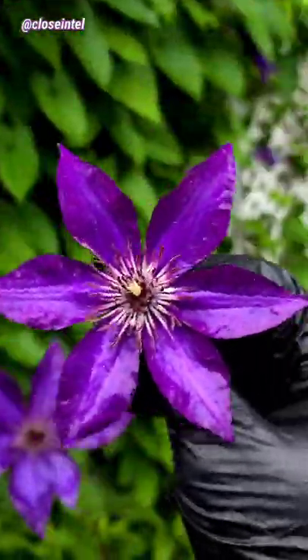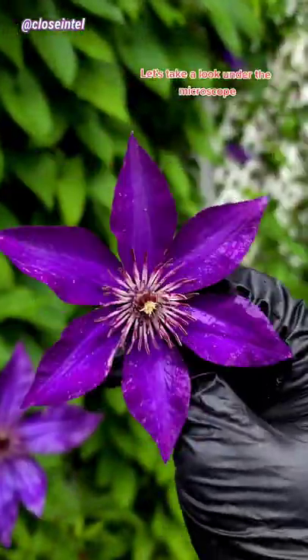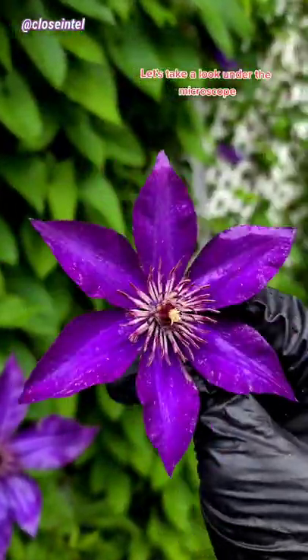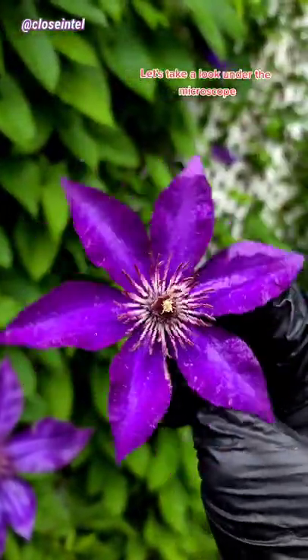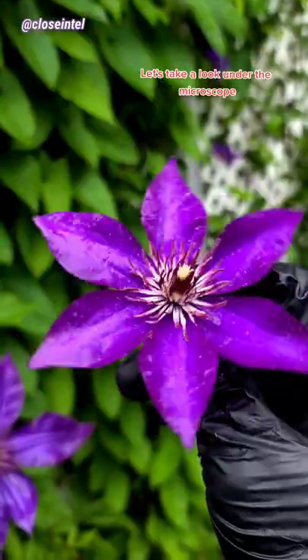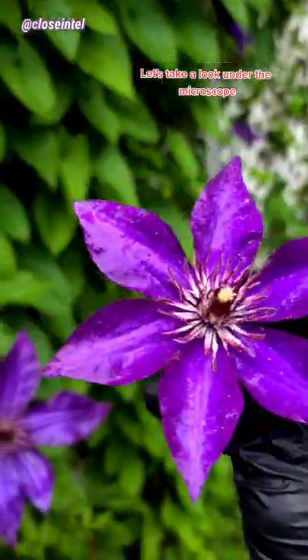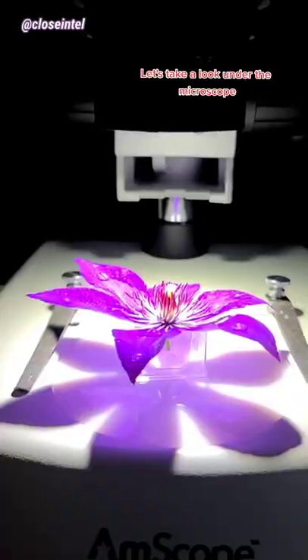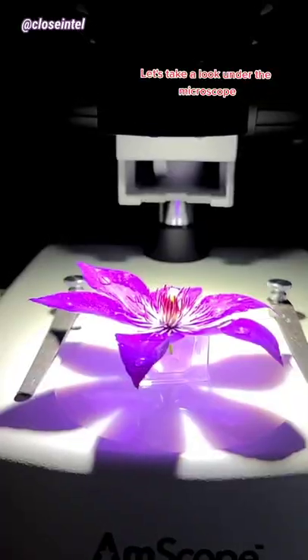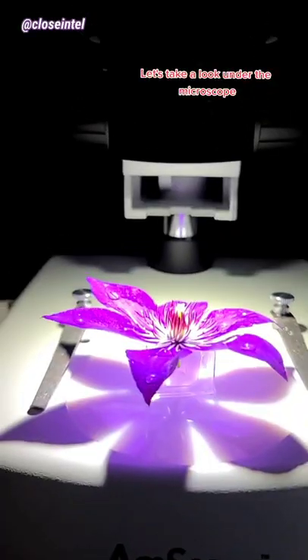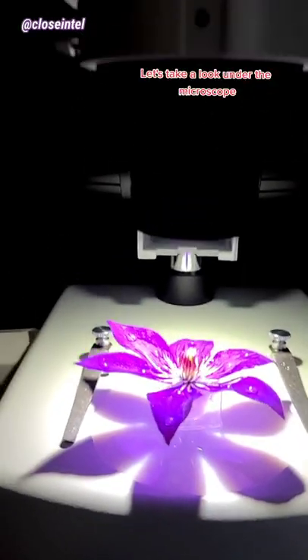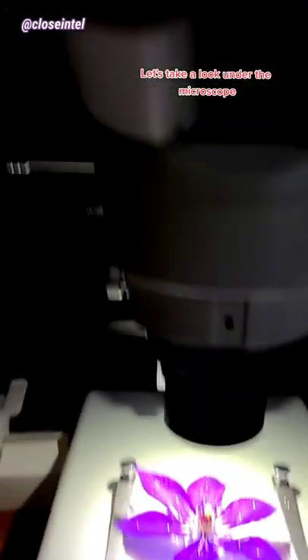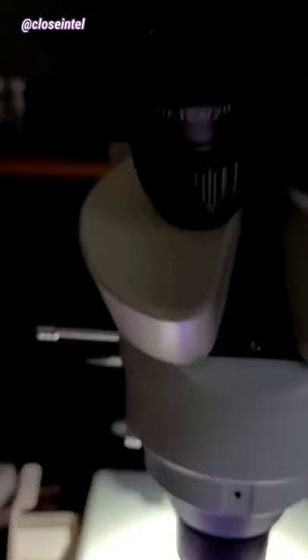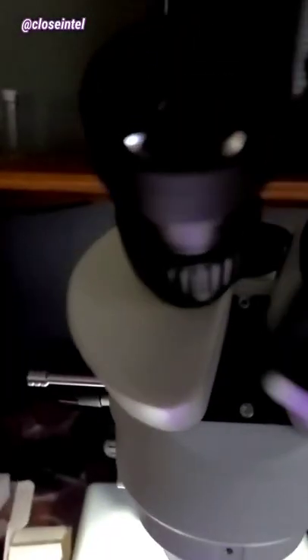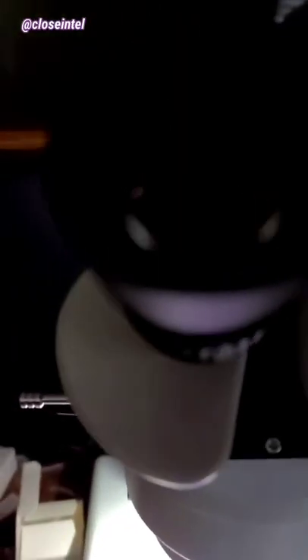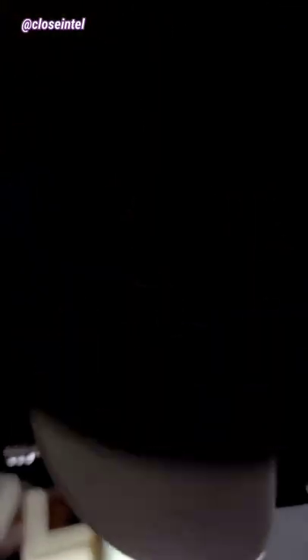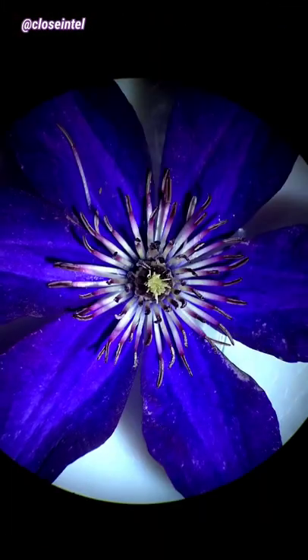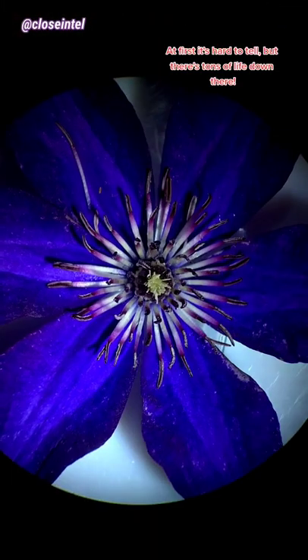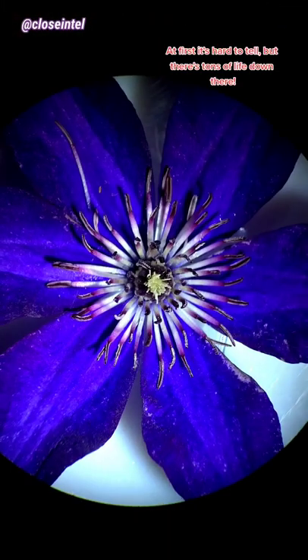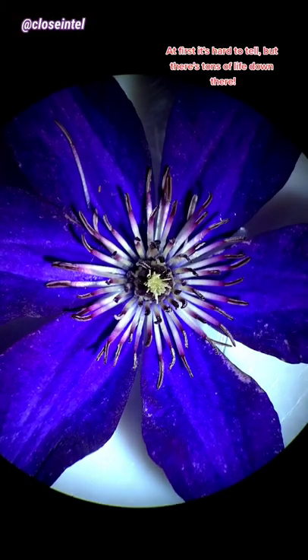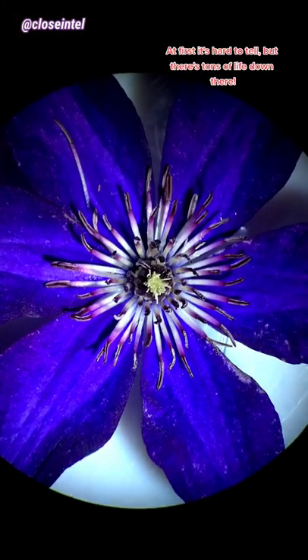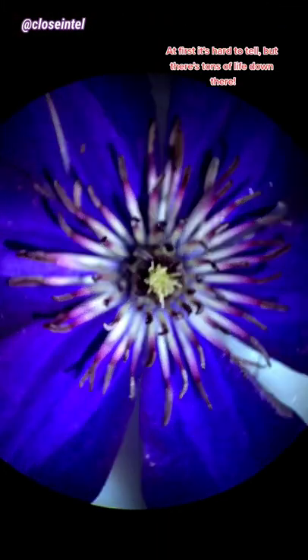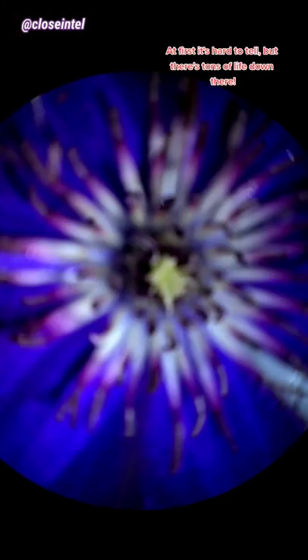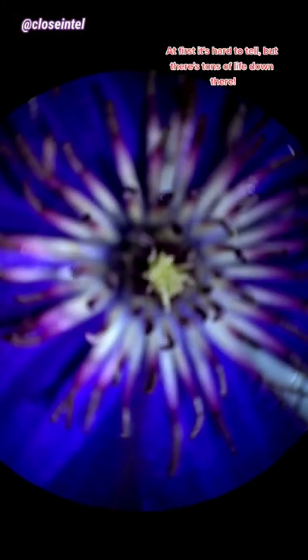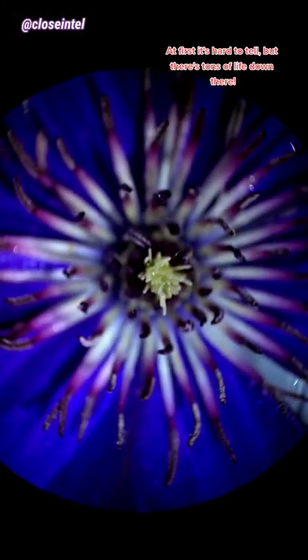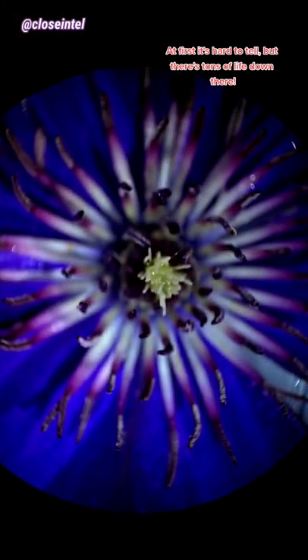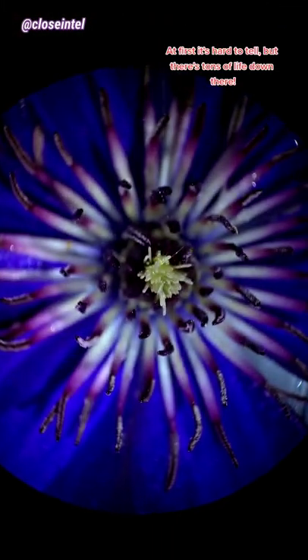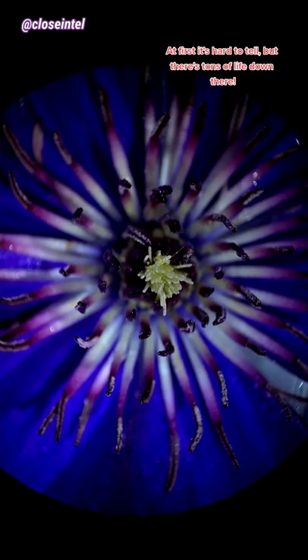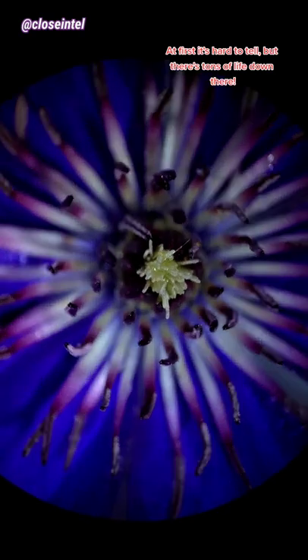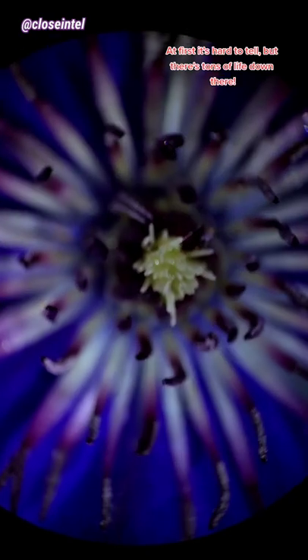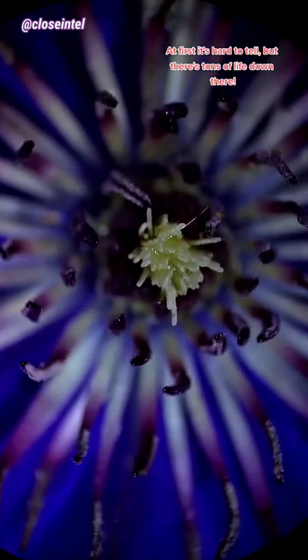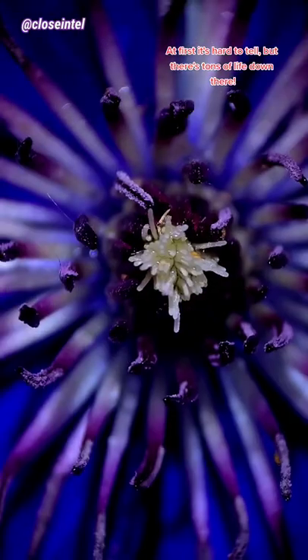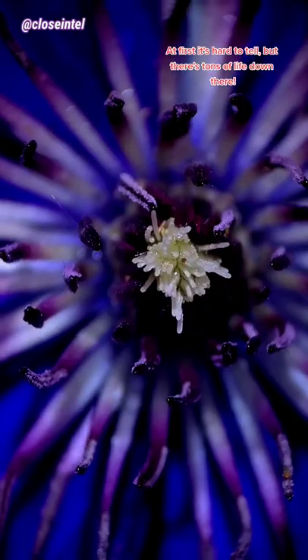Let's take a look under the microscope. At first it's hard to tell, but there's tons of life down there.